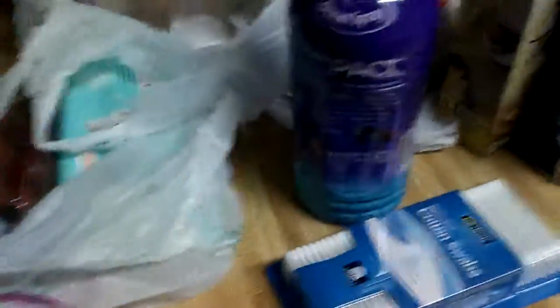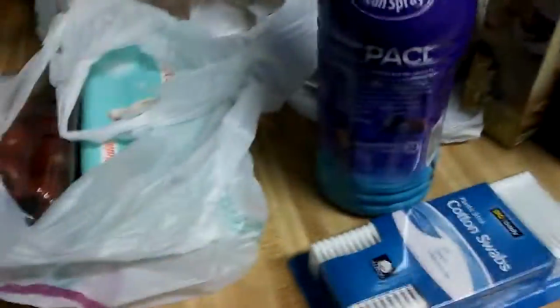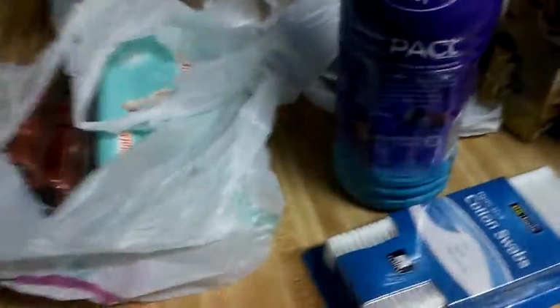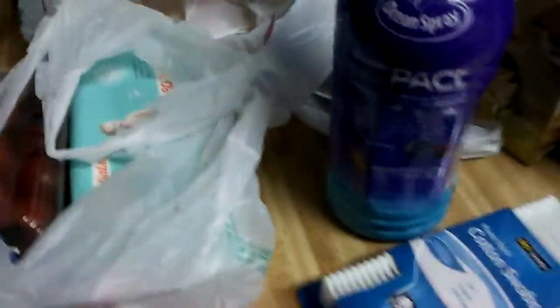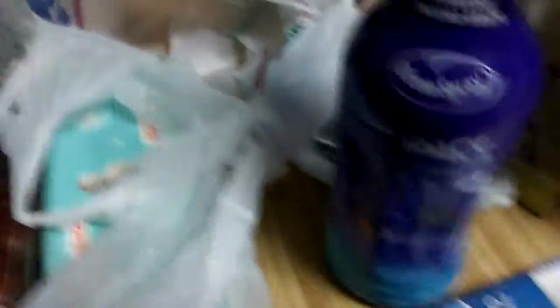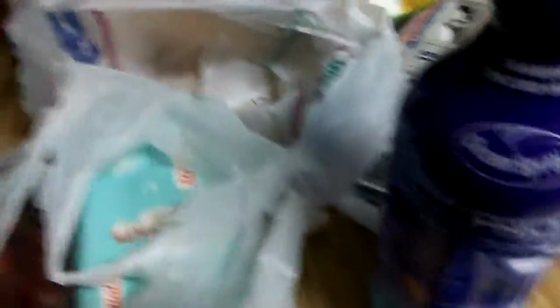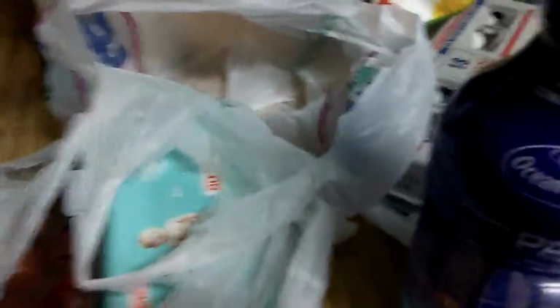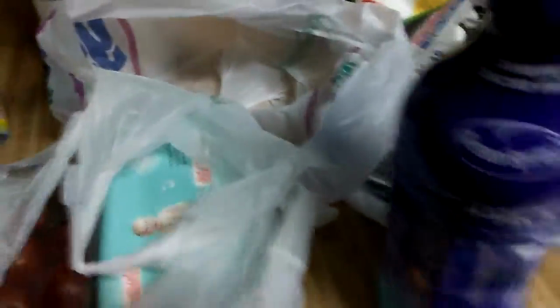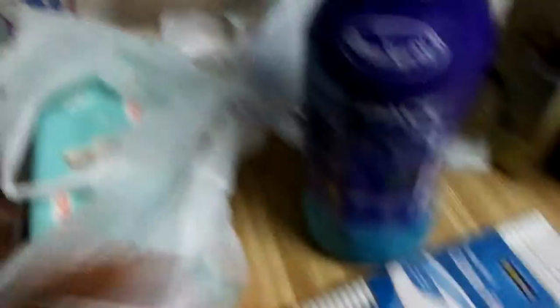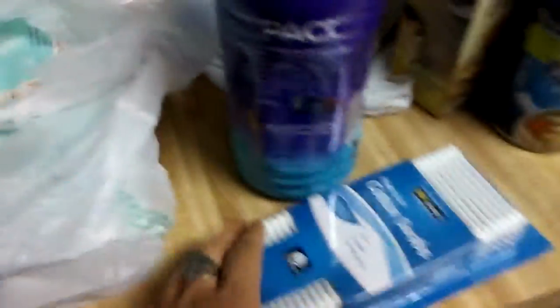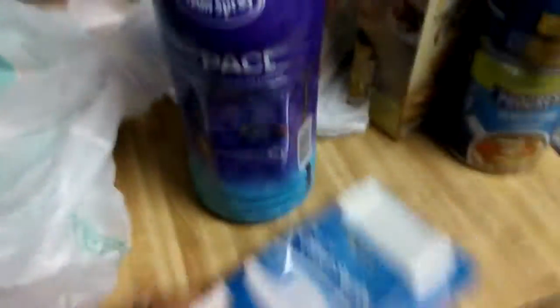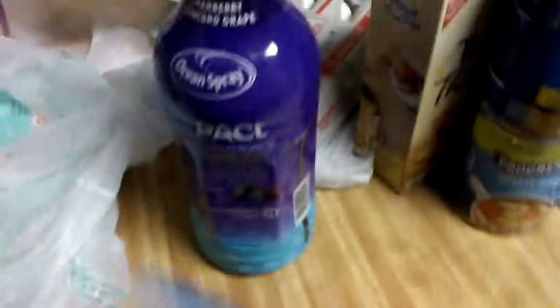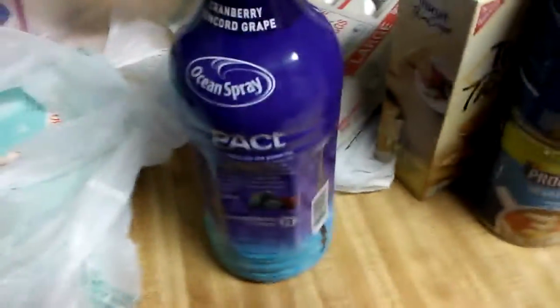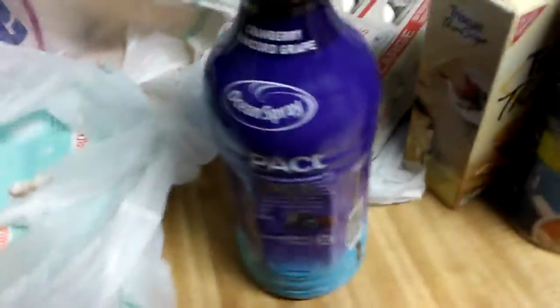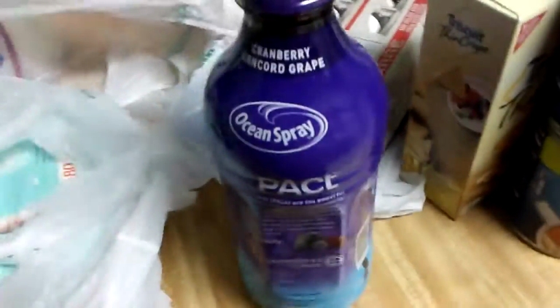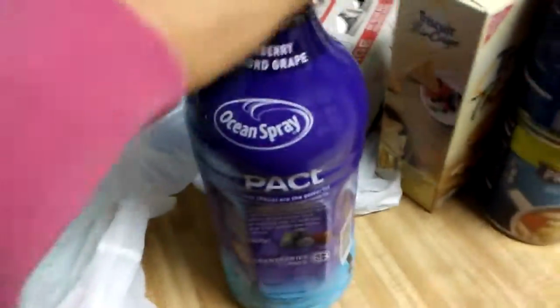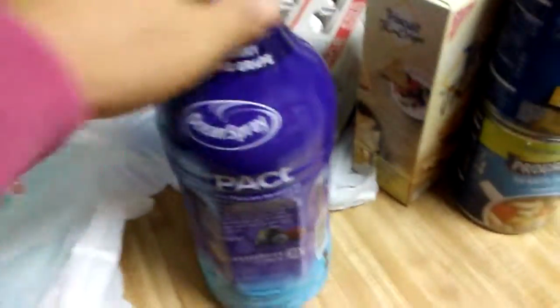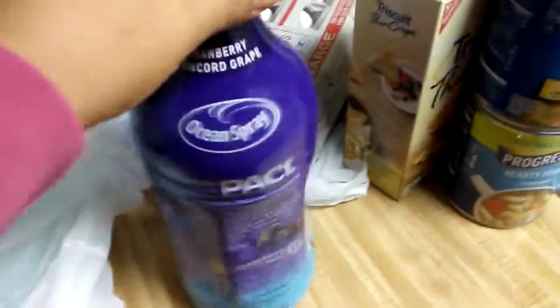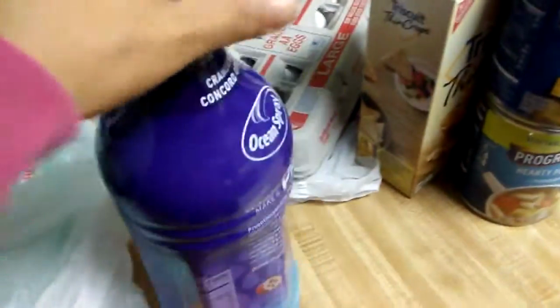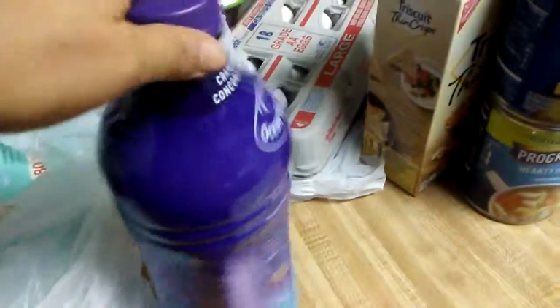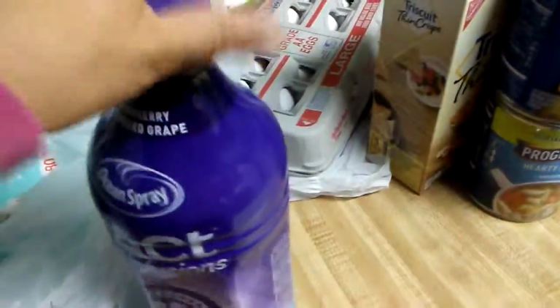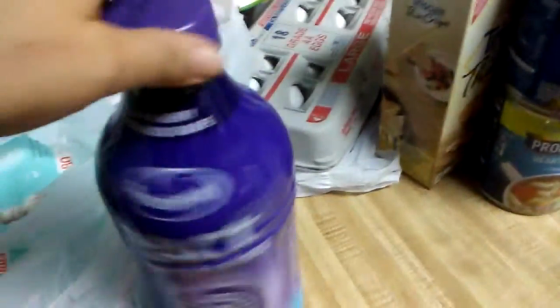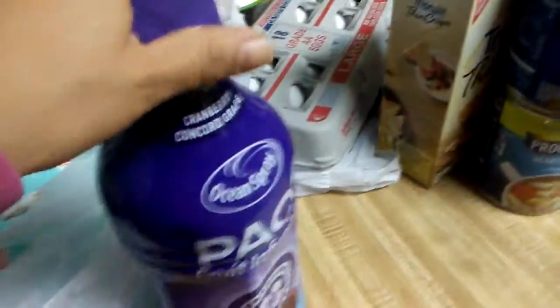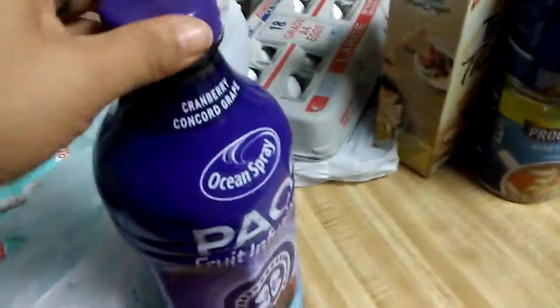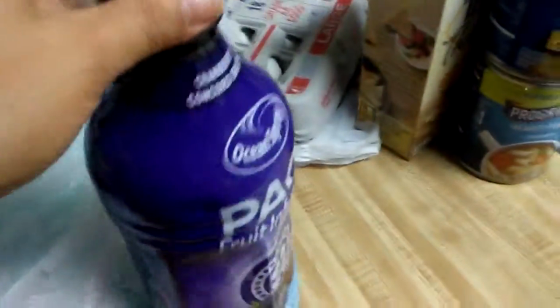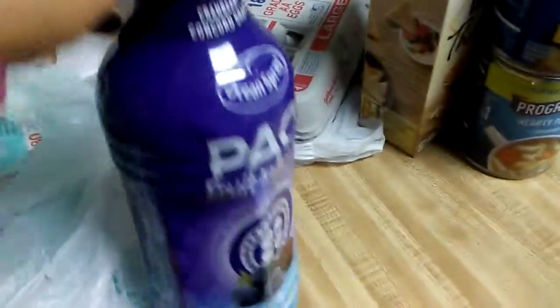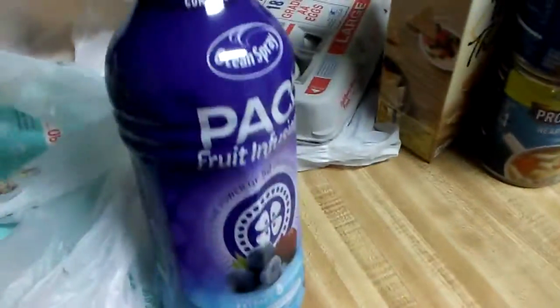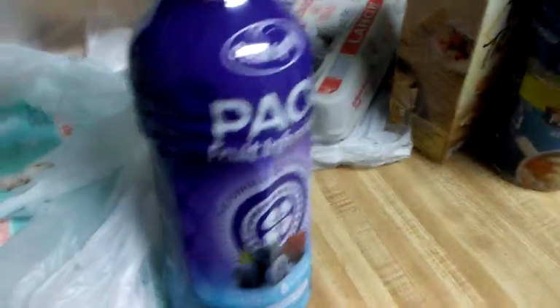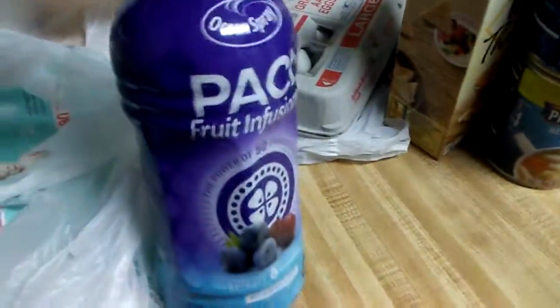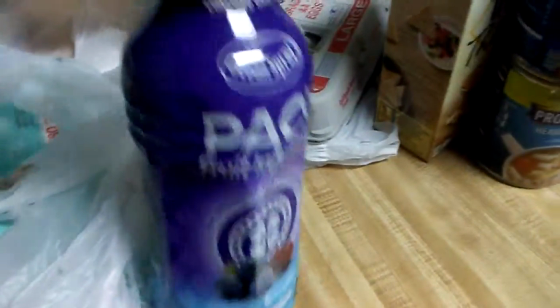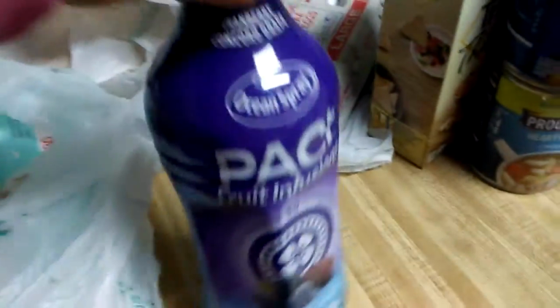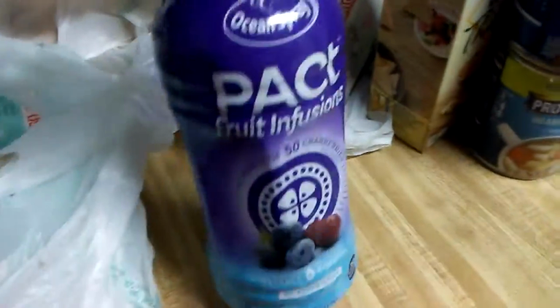Now, moving on to the 99 cent store. I actually lucked out going there this time.